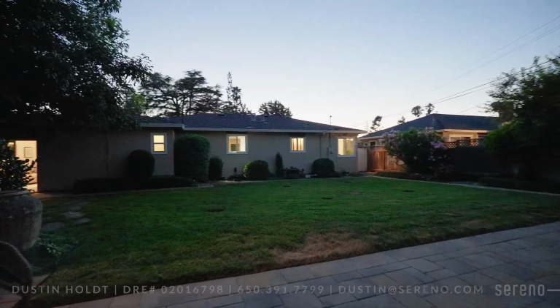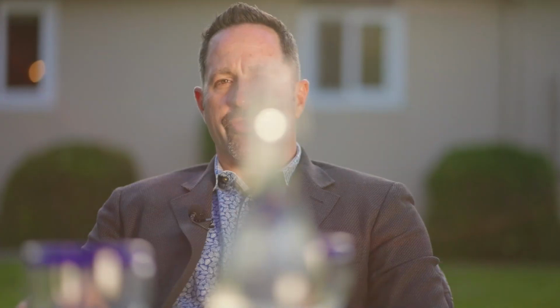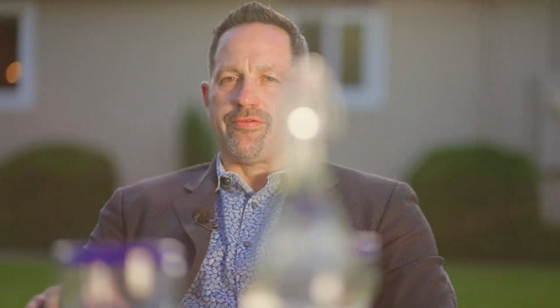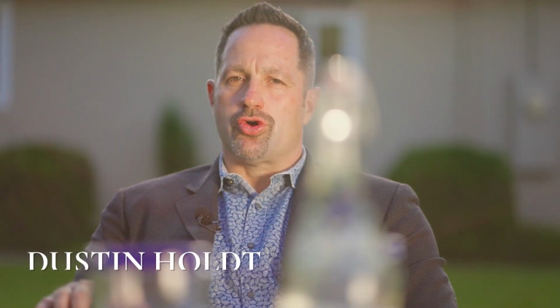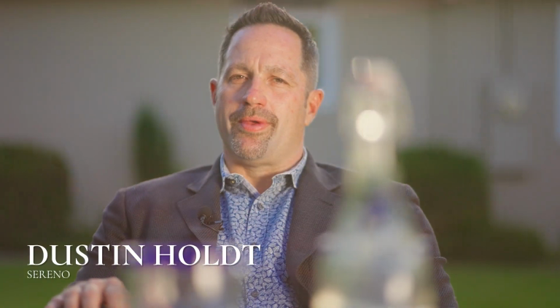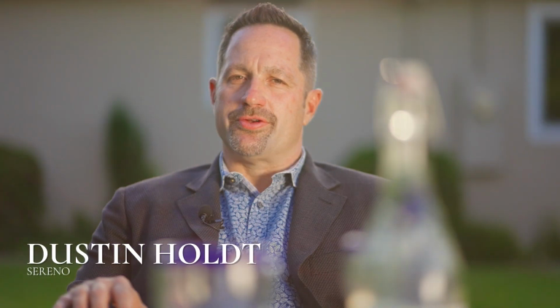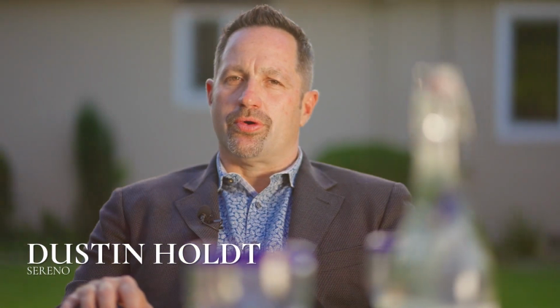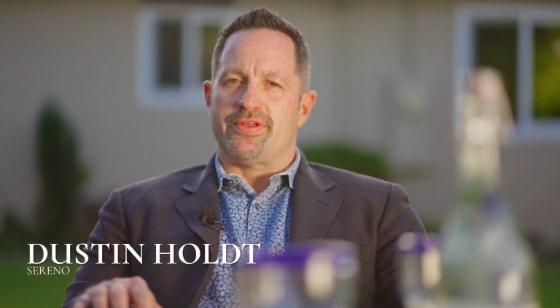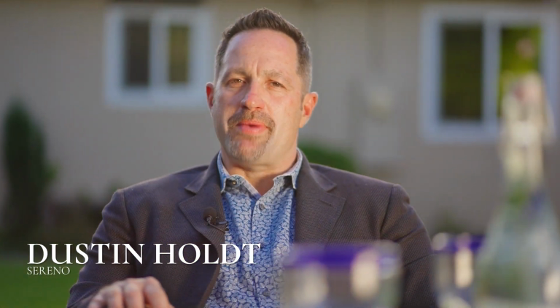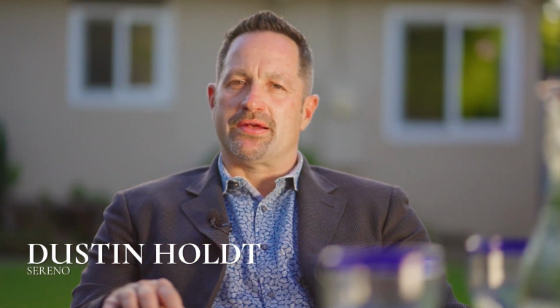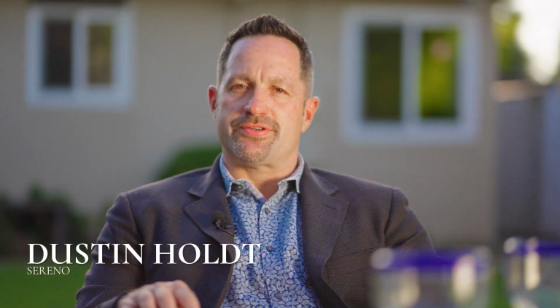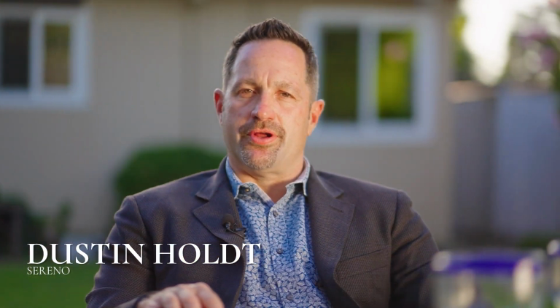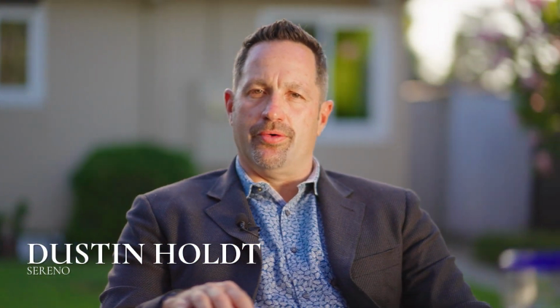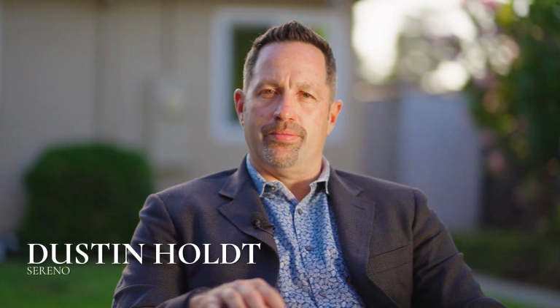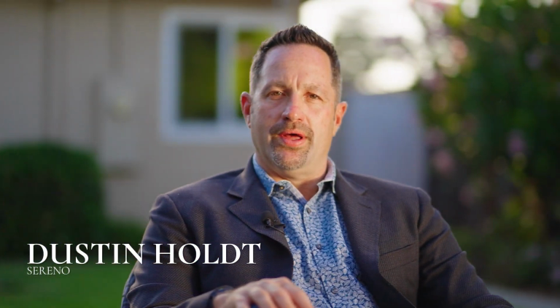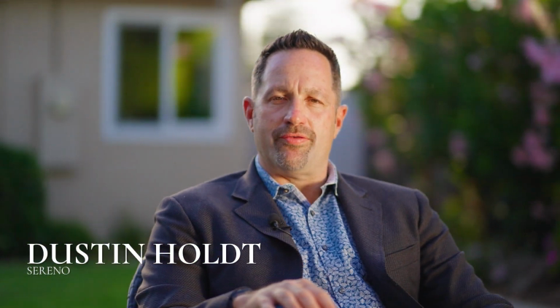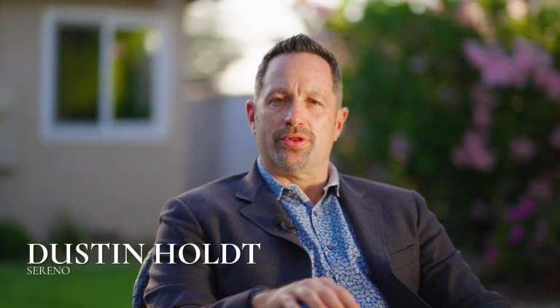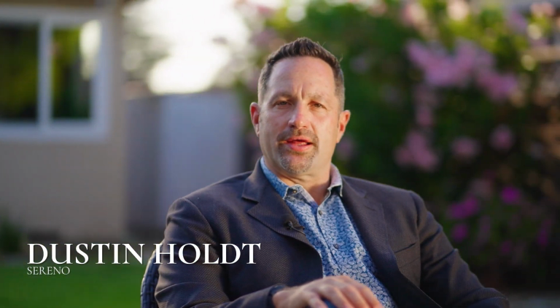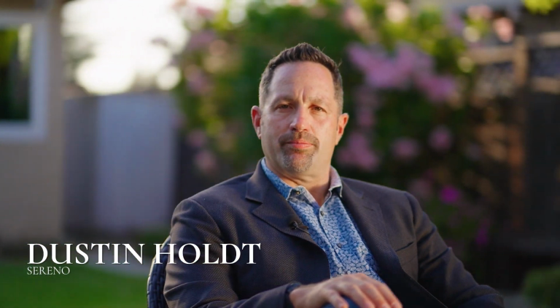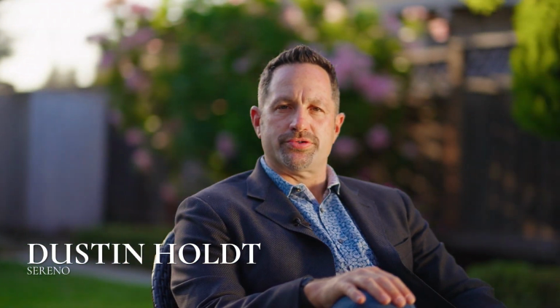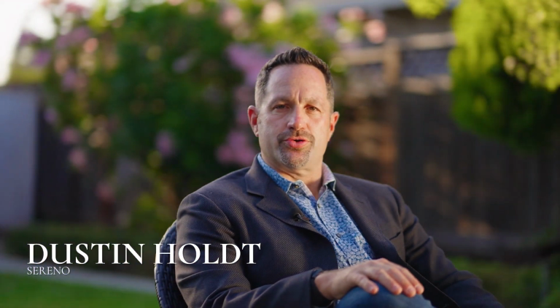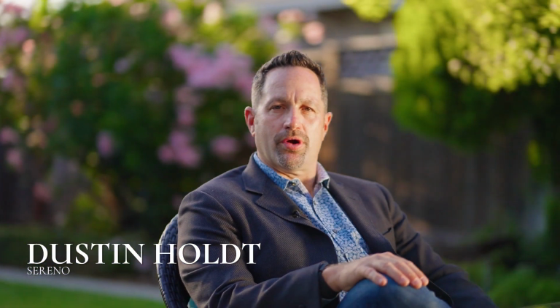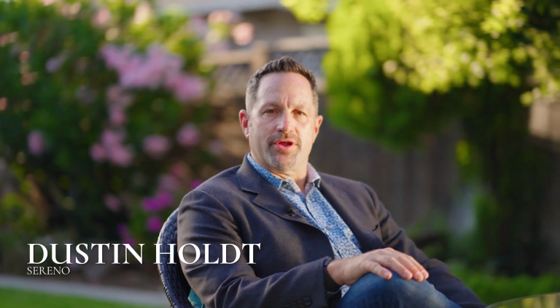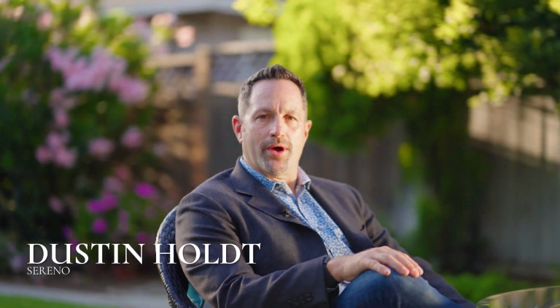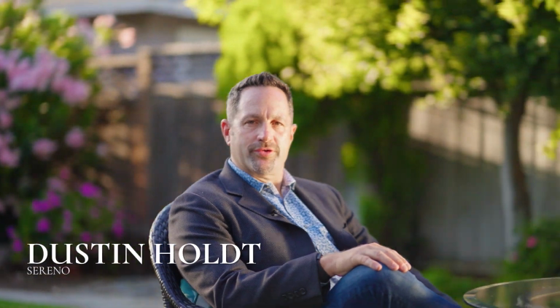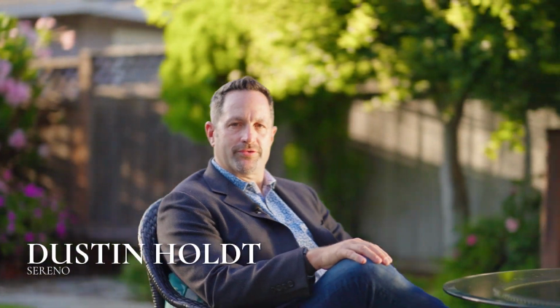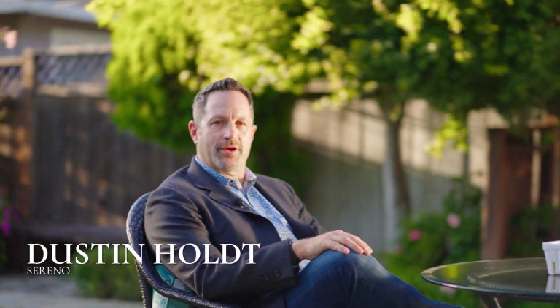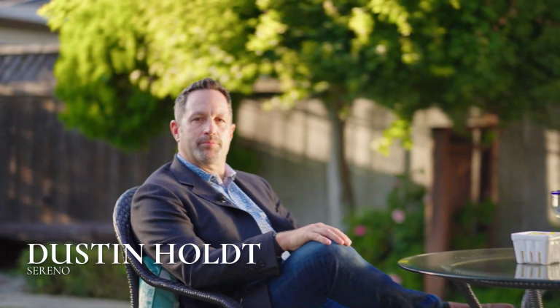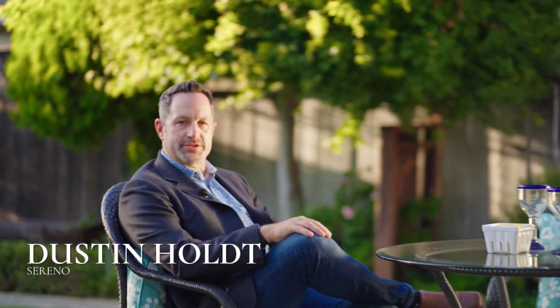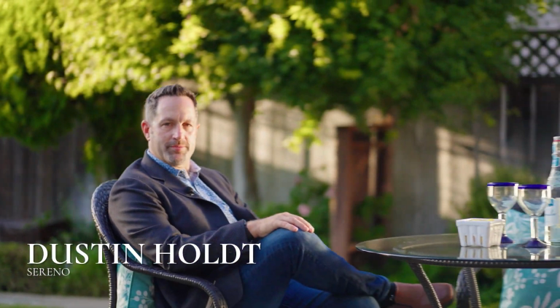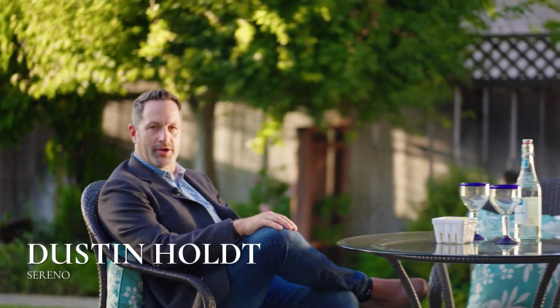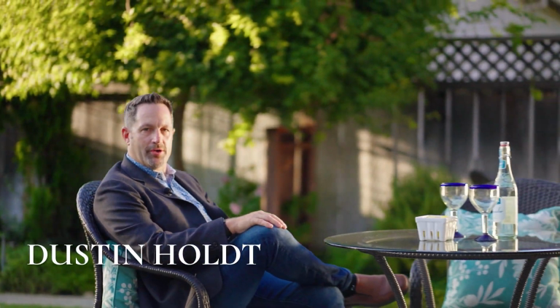Thank you for joining me on the tour of this magnificent home. If you would like an in-person tour or have any questions, please give me a call.